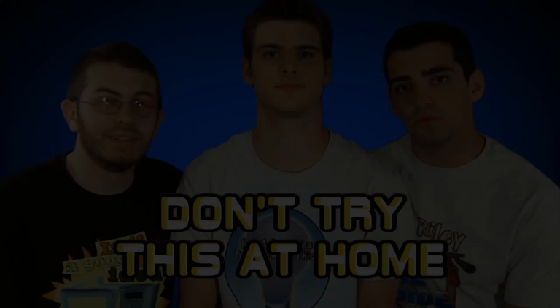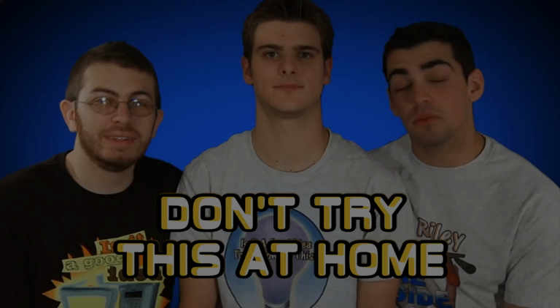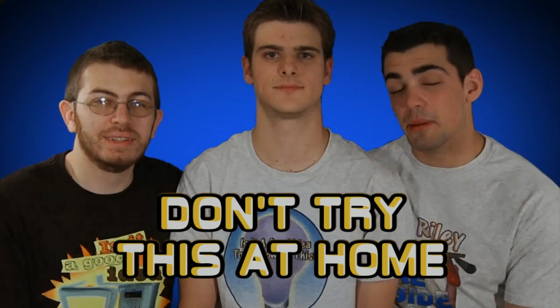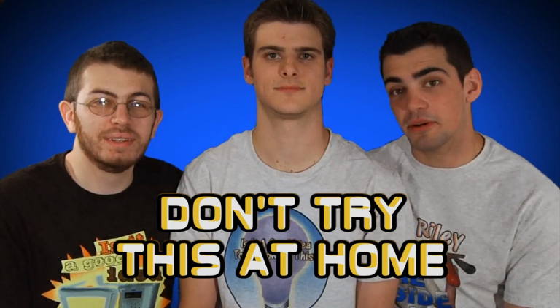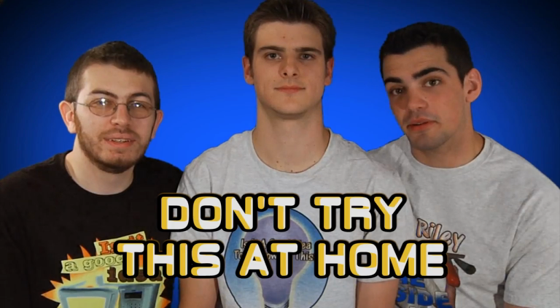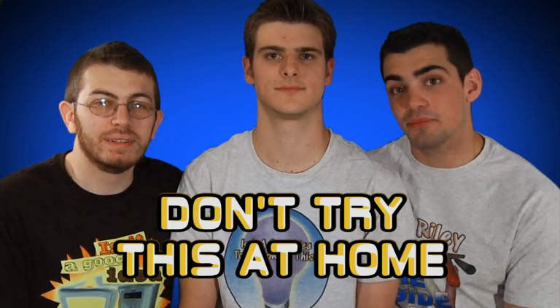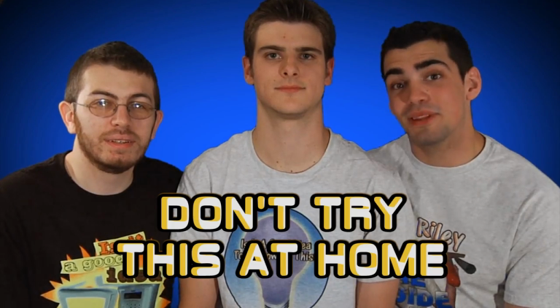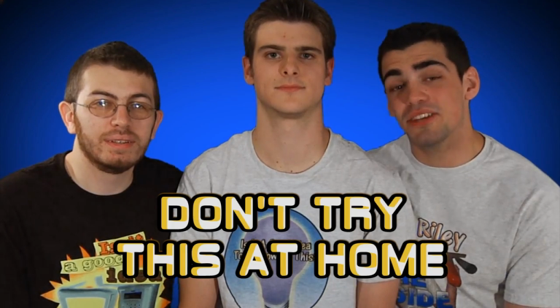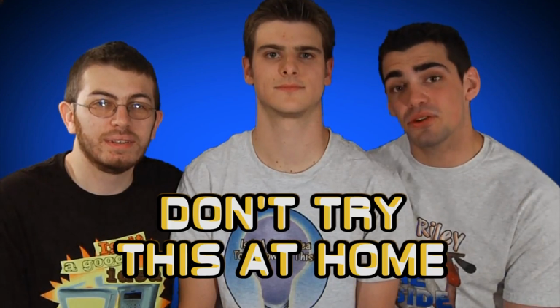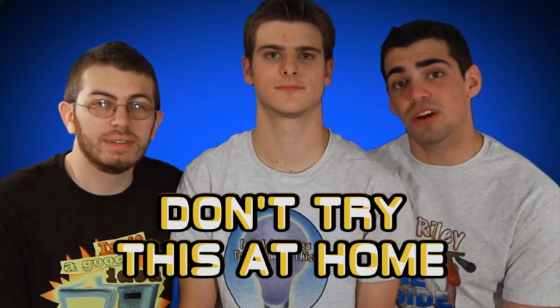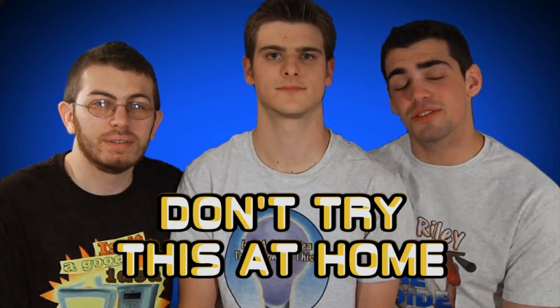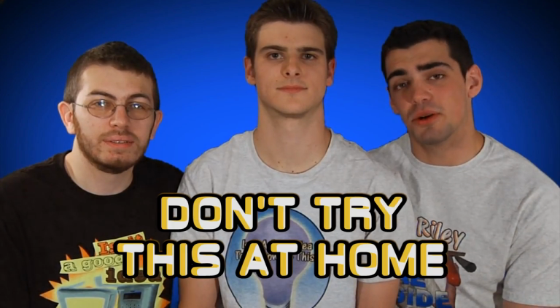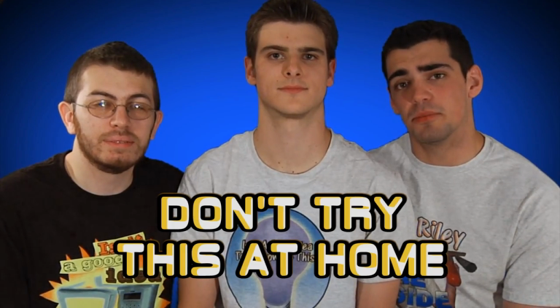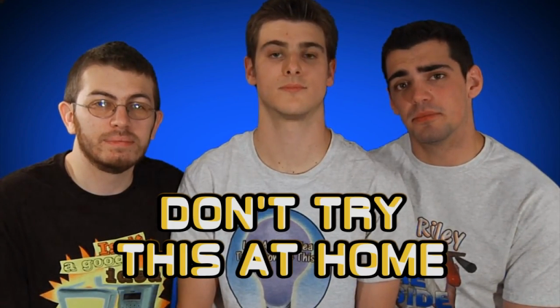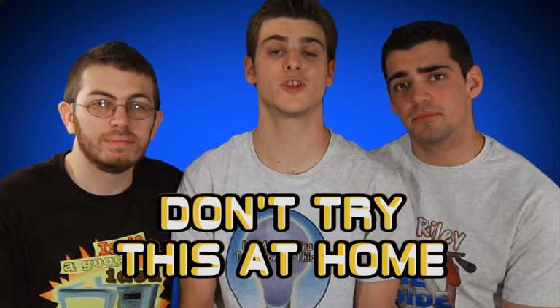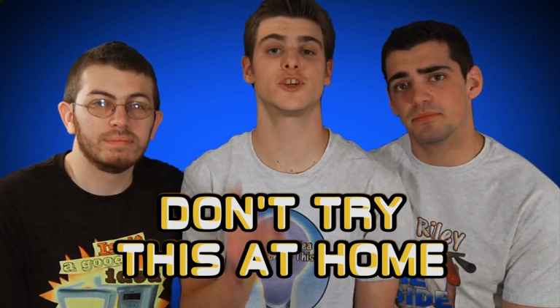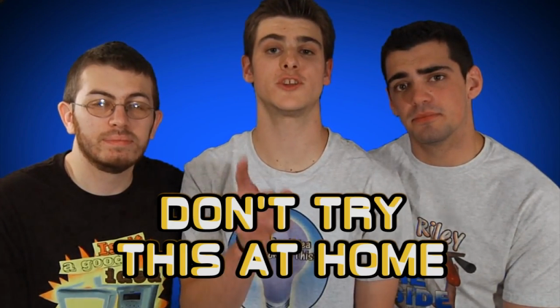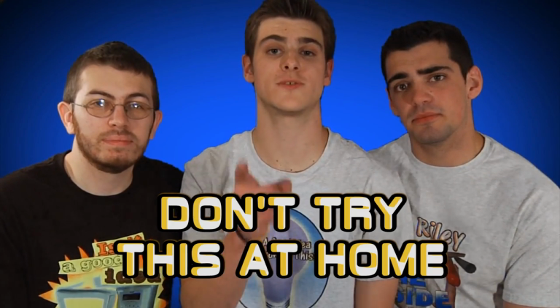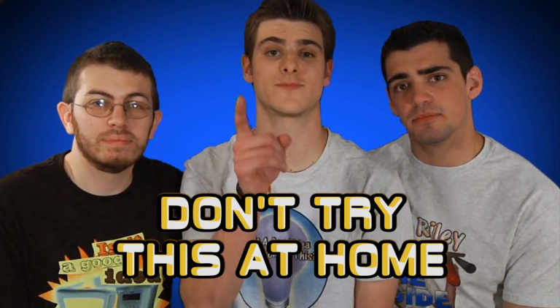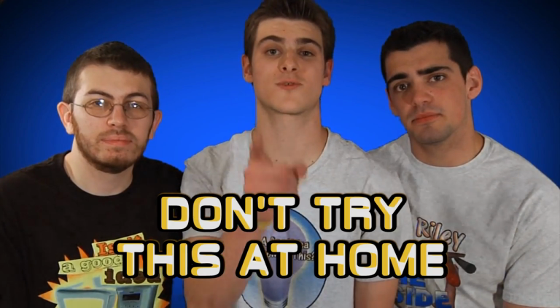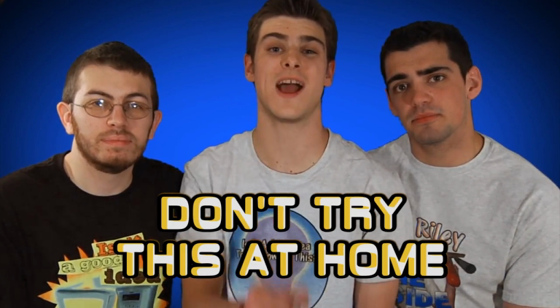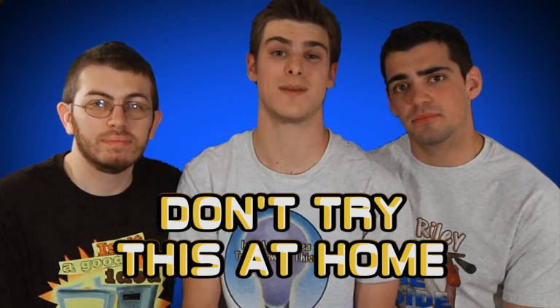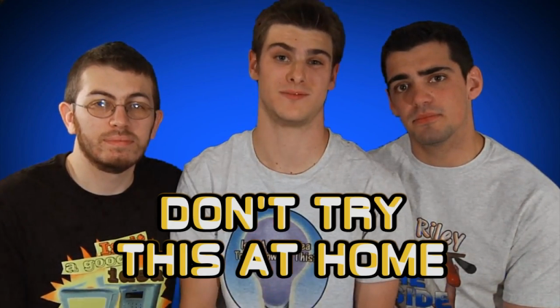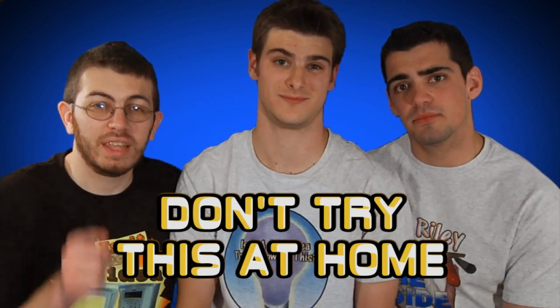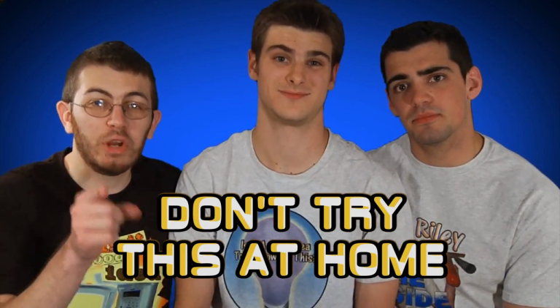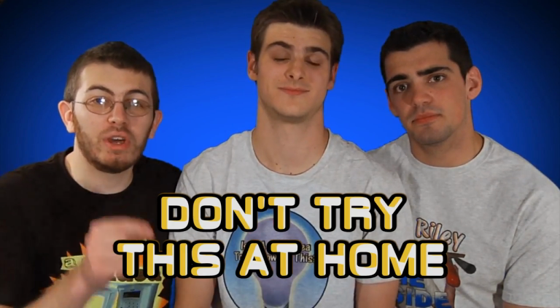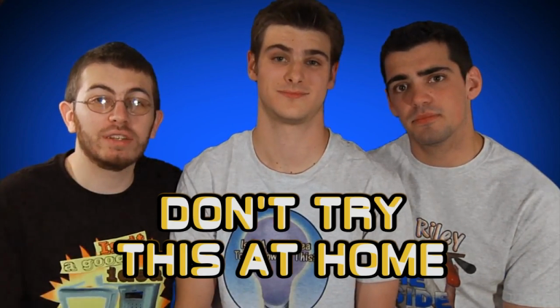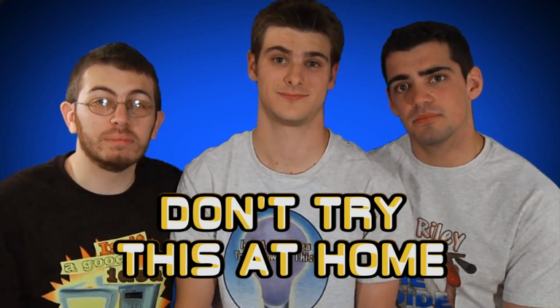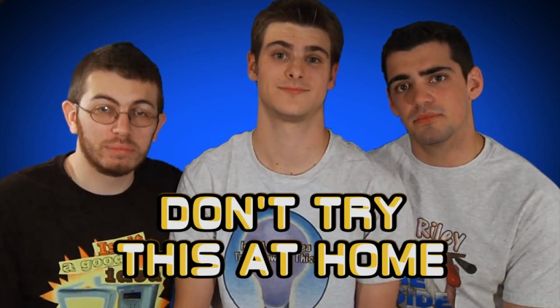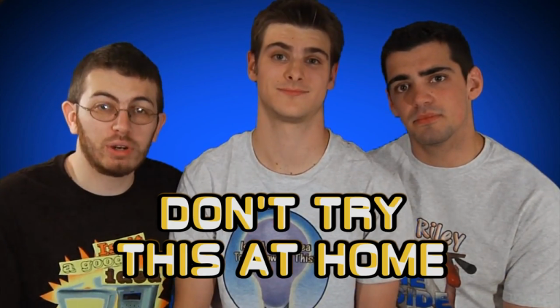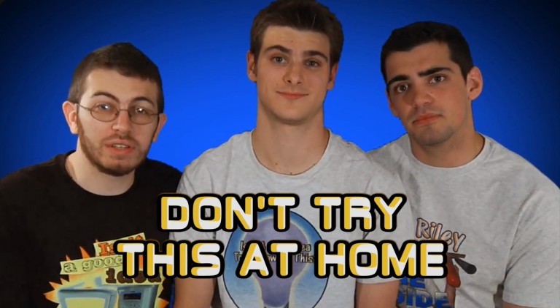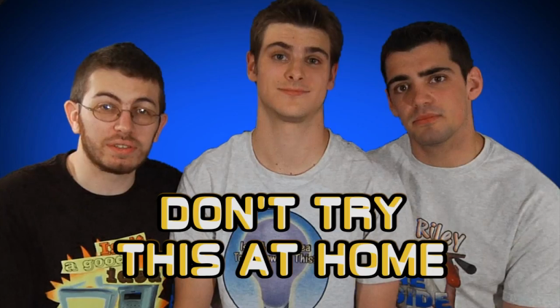Remember, please don't try this at home. But what you should do is subscribe. It'll be awesome. Trust us.